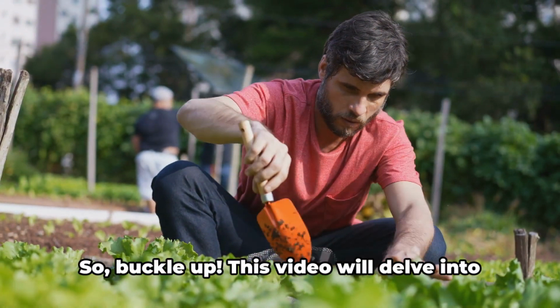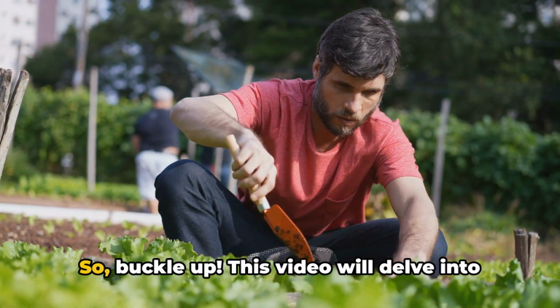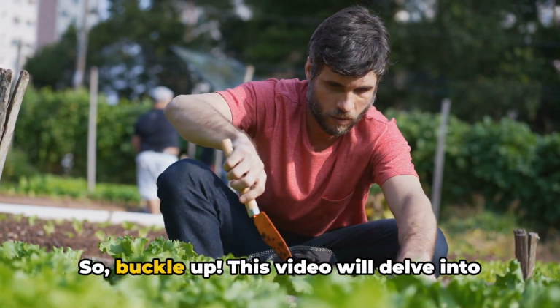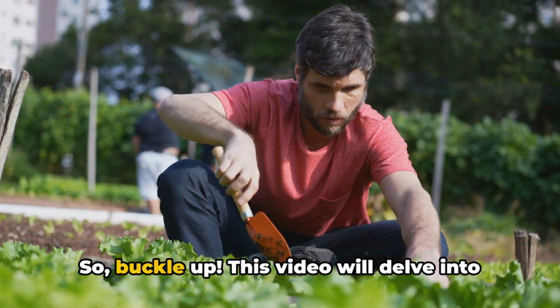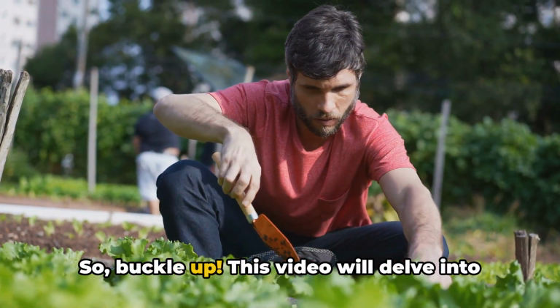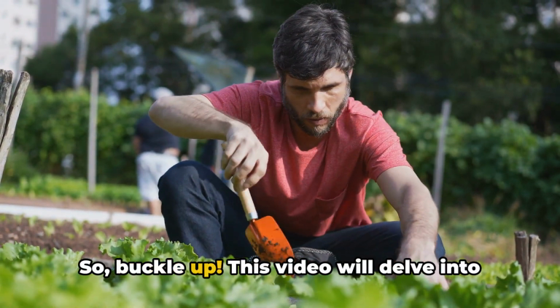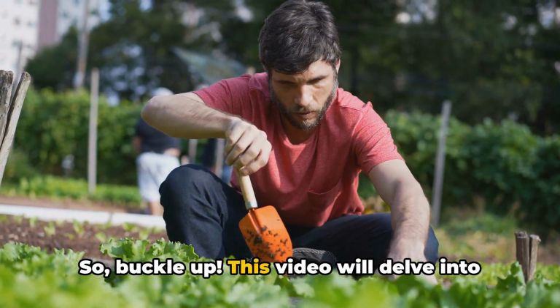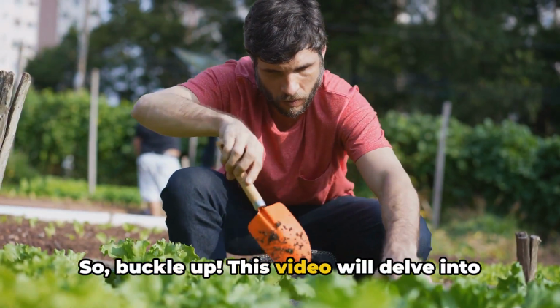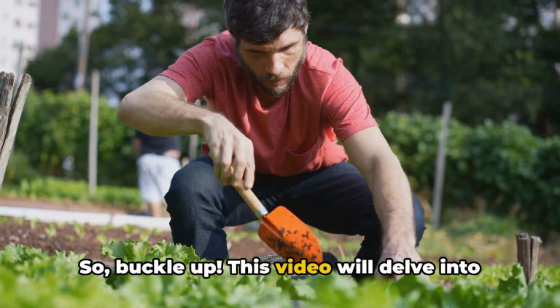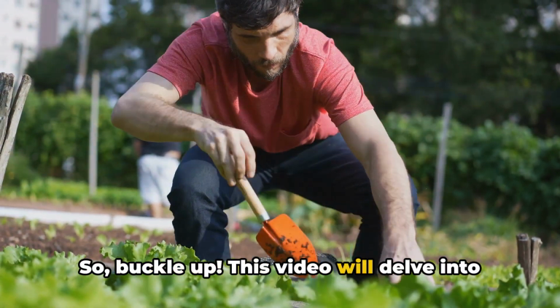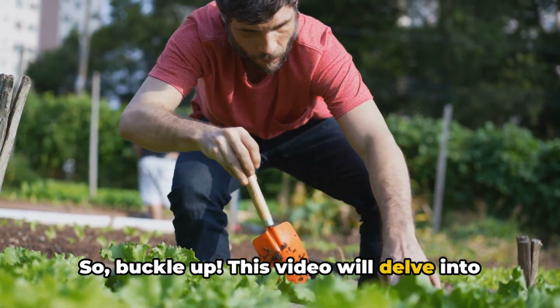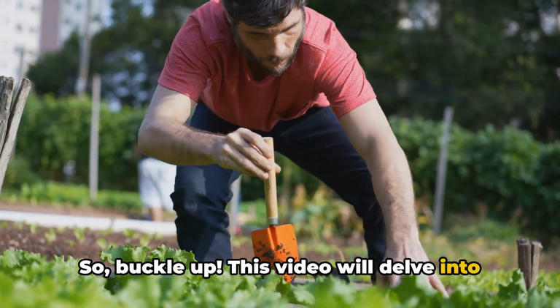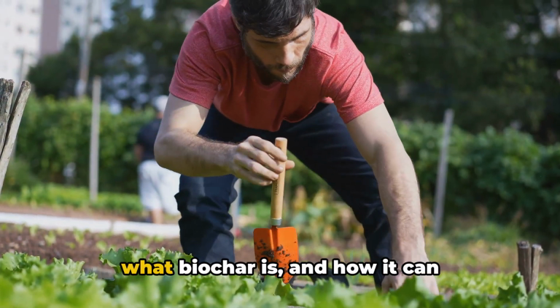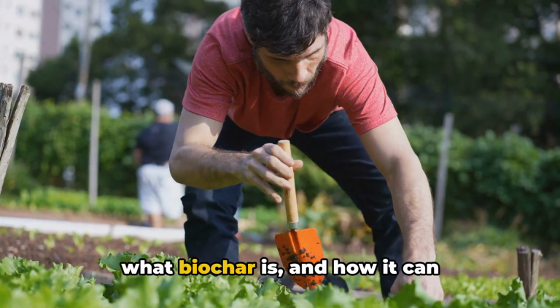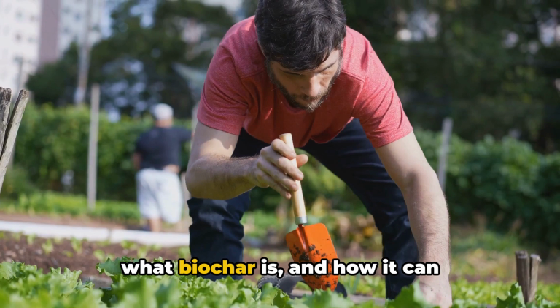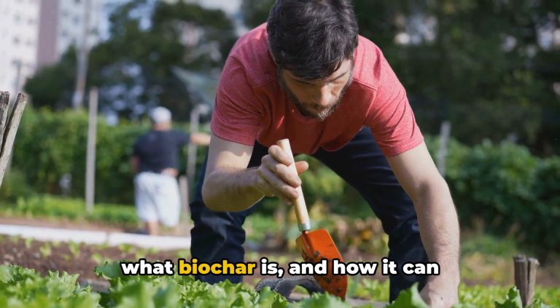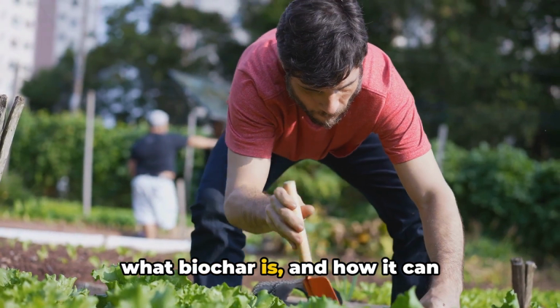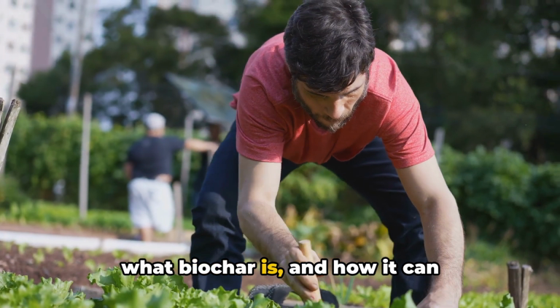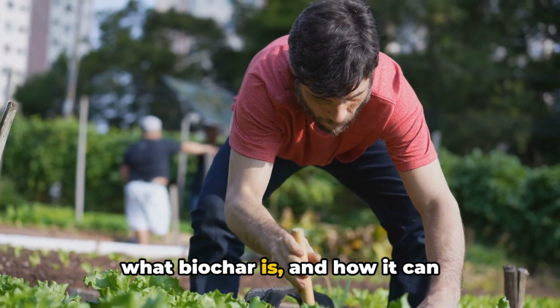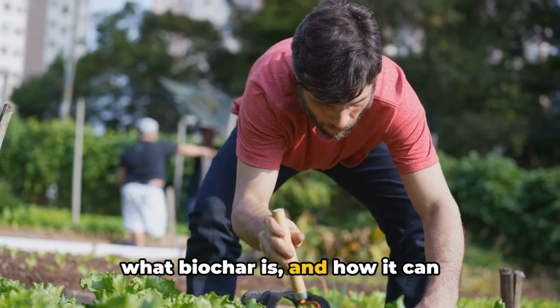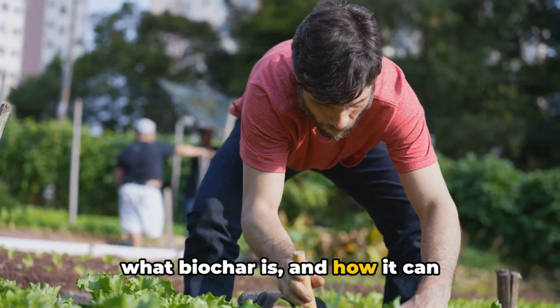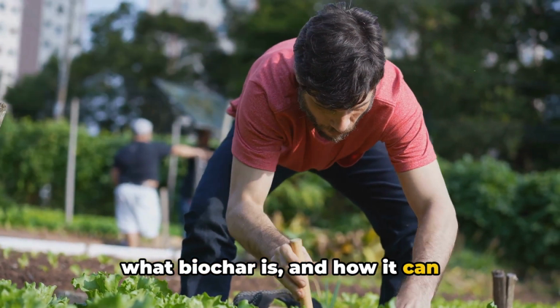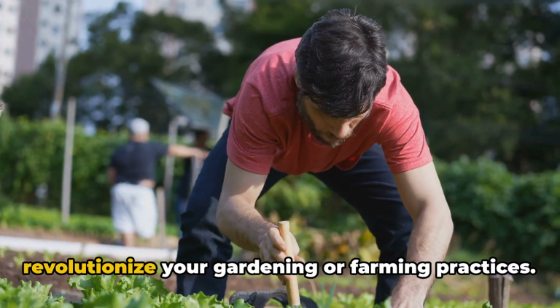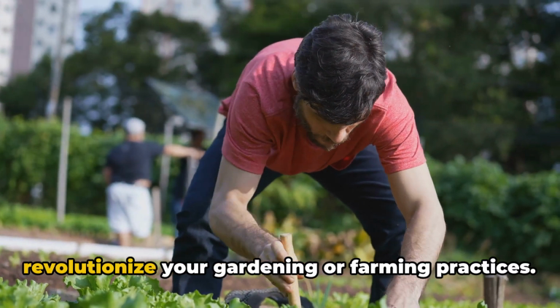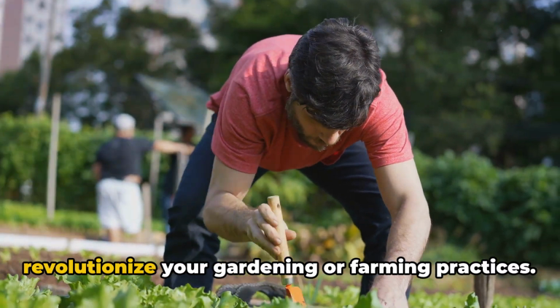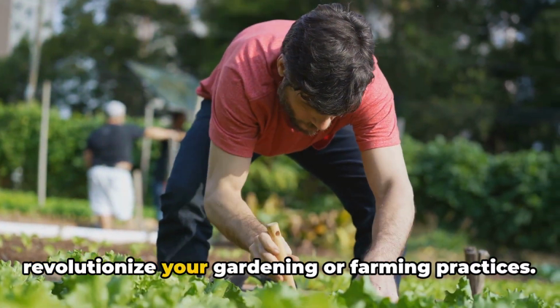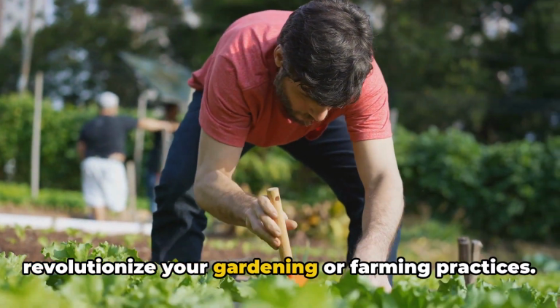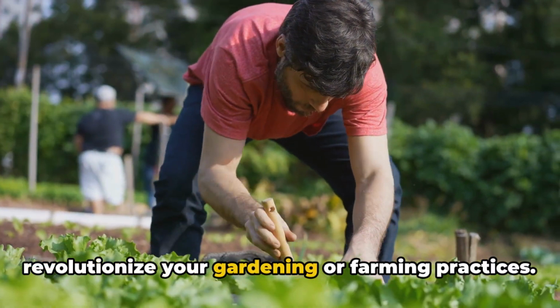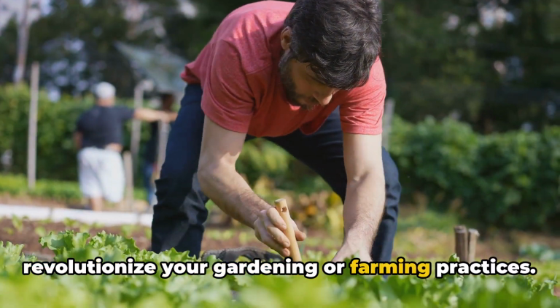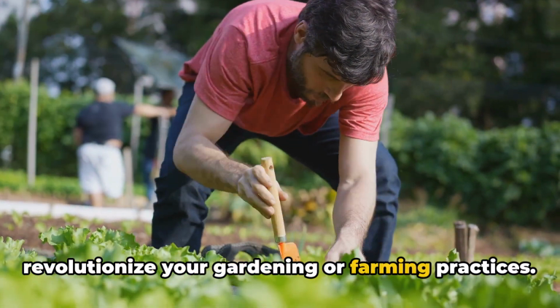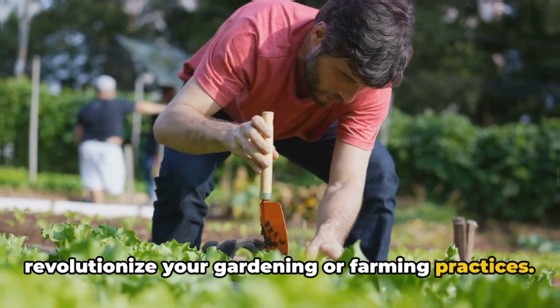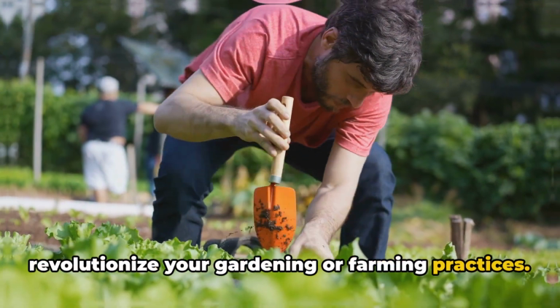So buckle up! This video will delve into what biochar is and how it can revolutionize your gardening or farming practices.